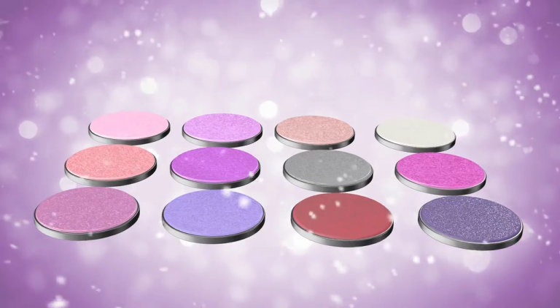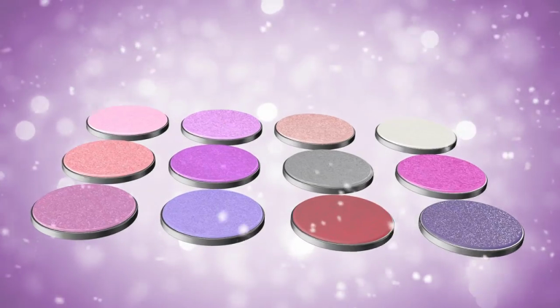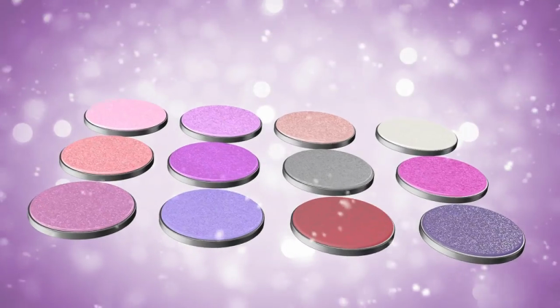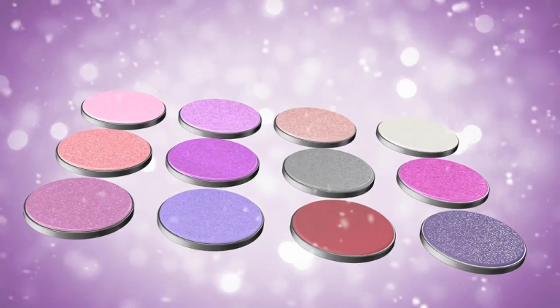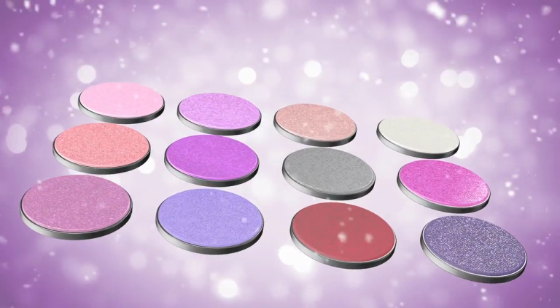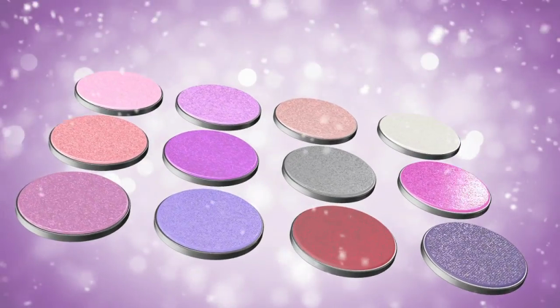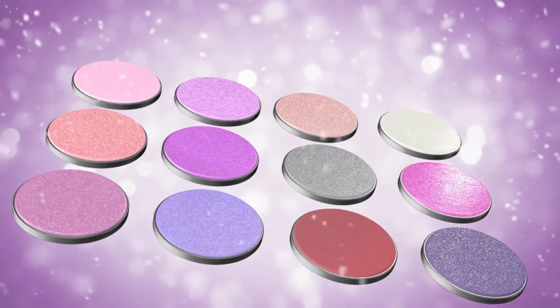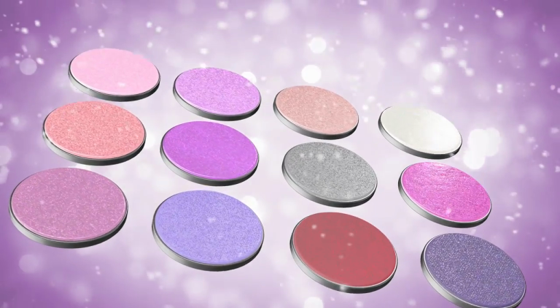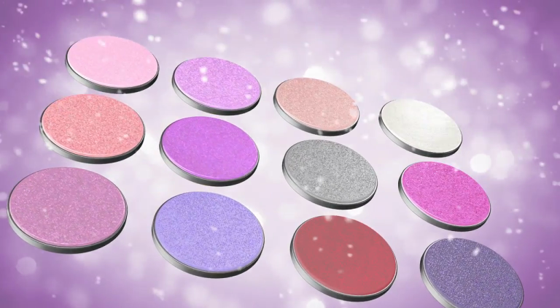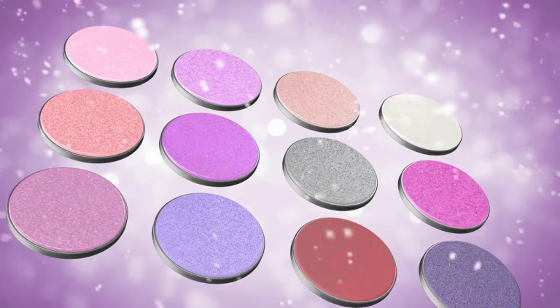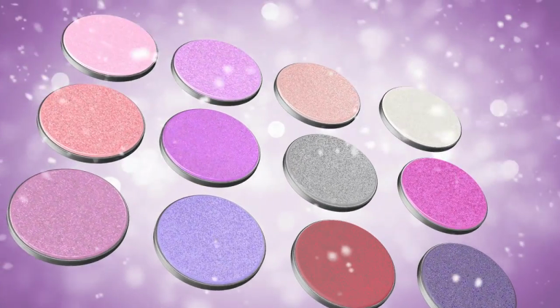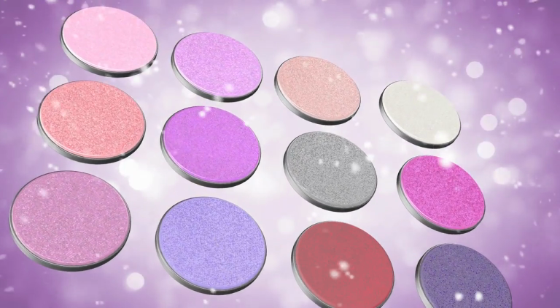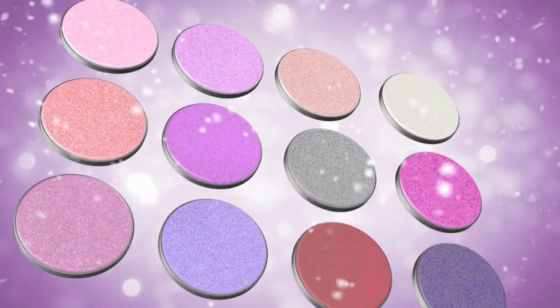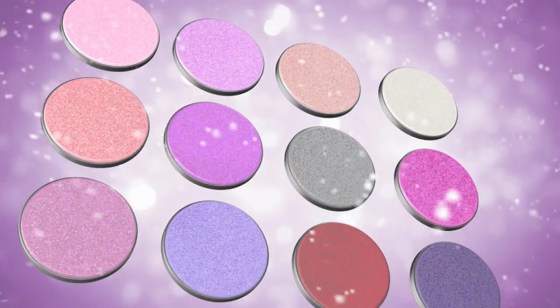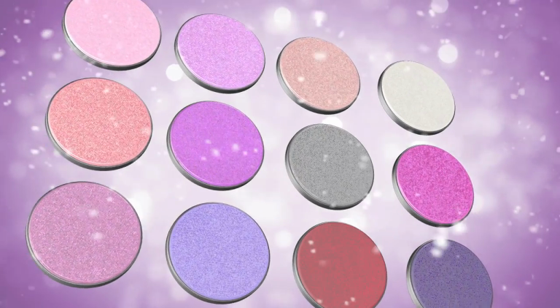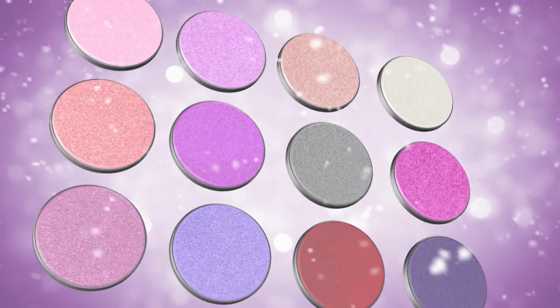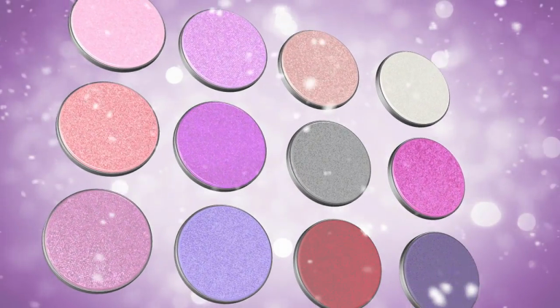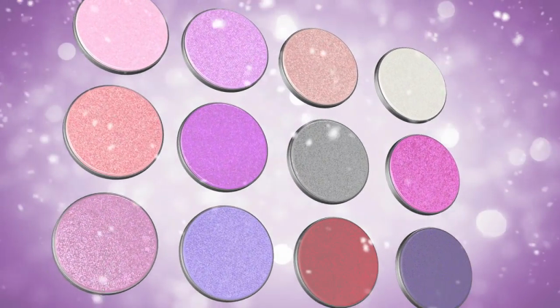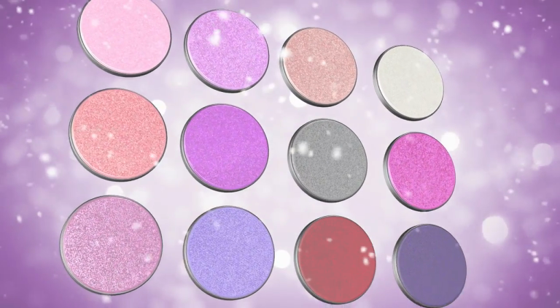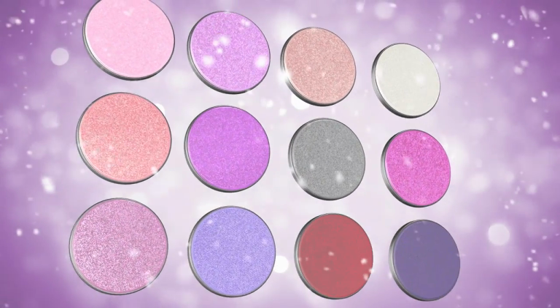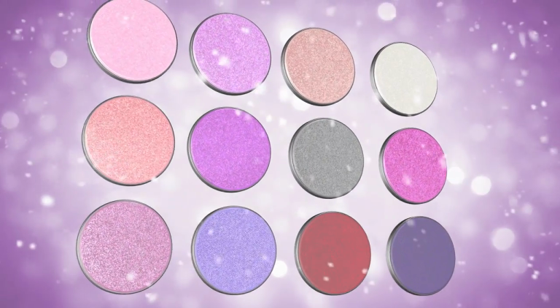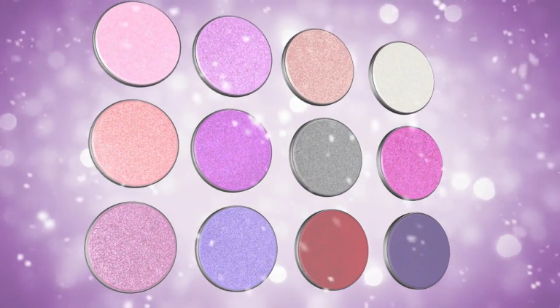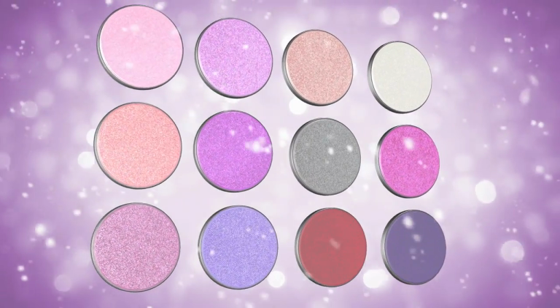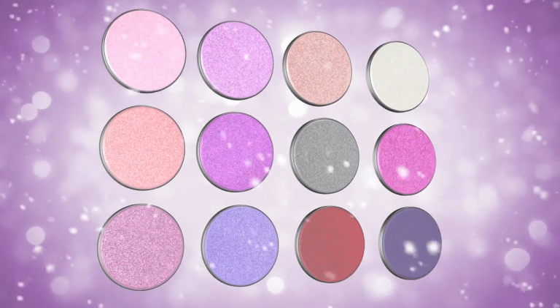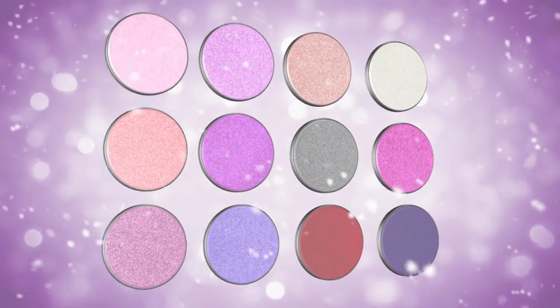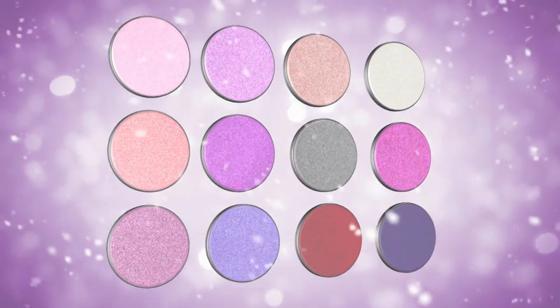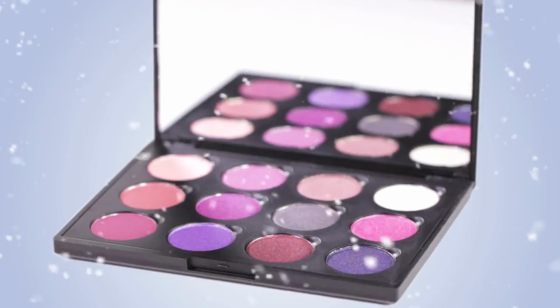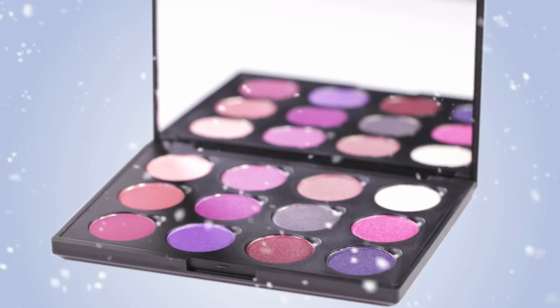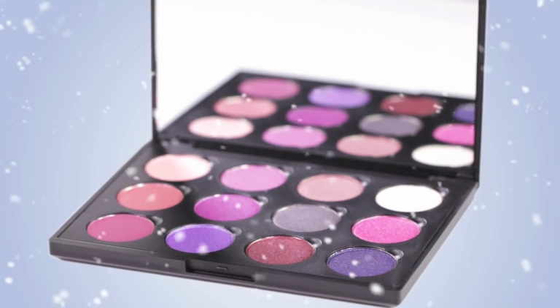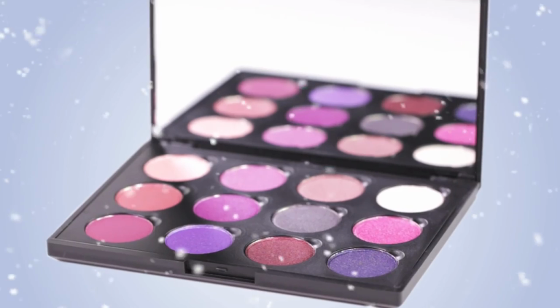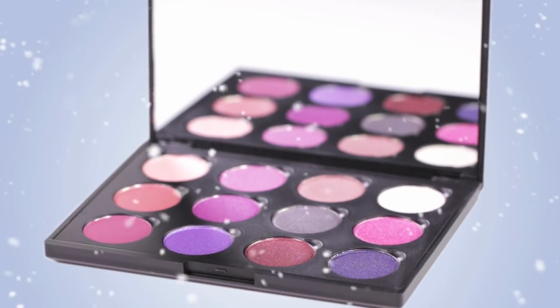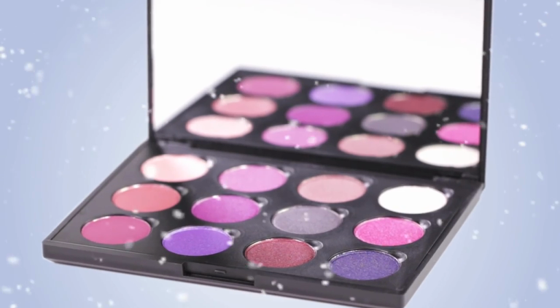The 12 eyeshadows are available as individual hot pots, so you can refill the shades as needed.